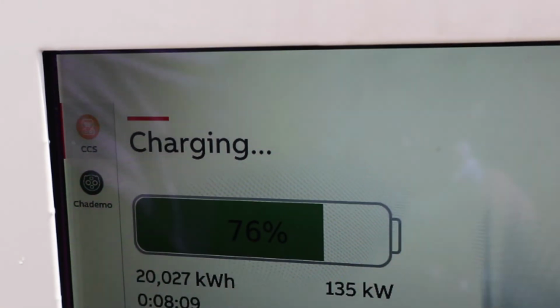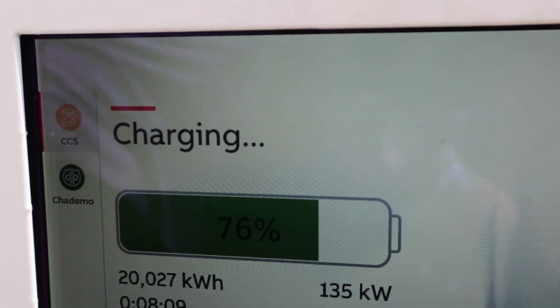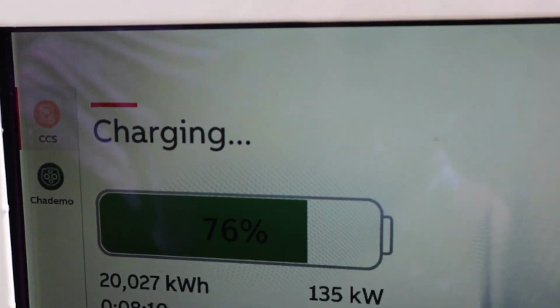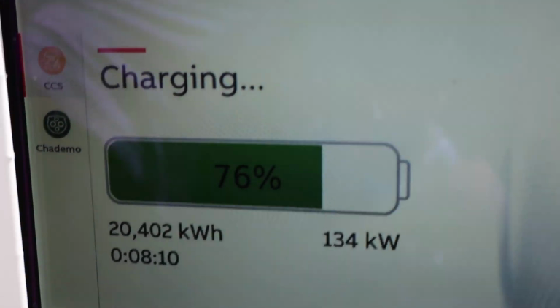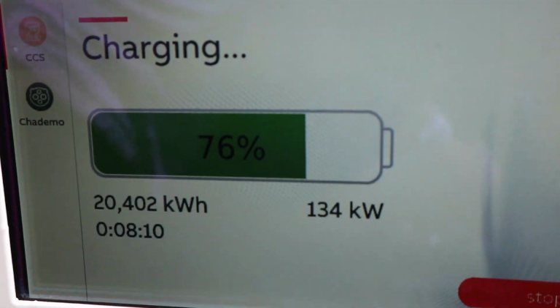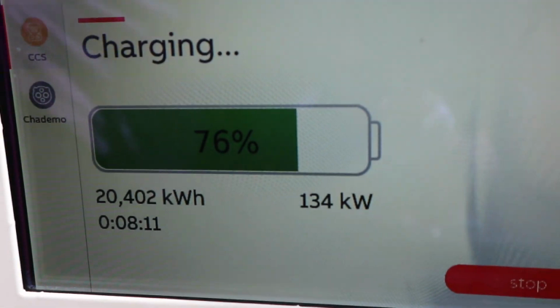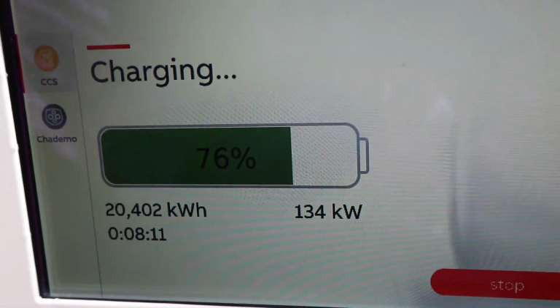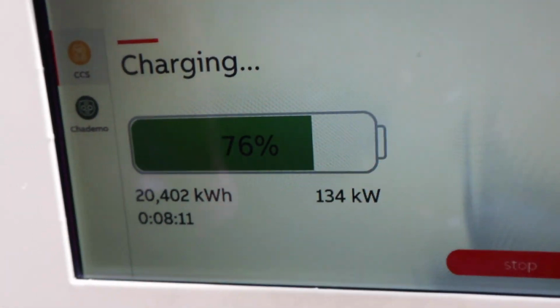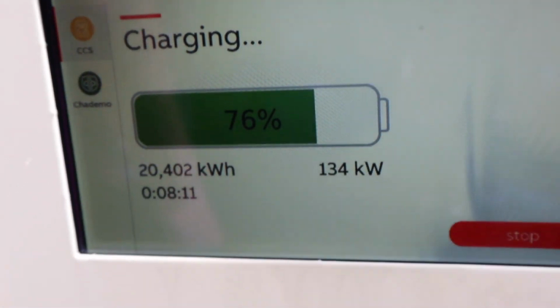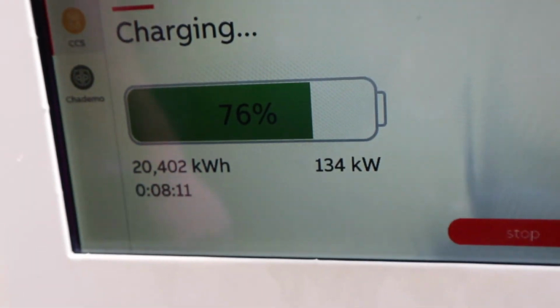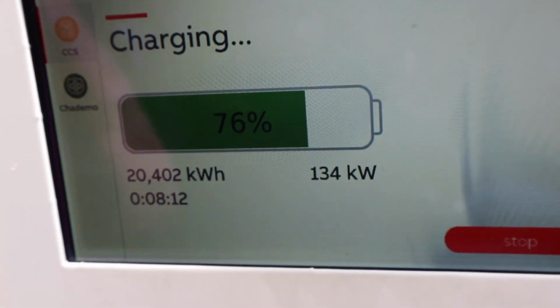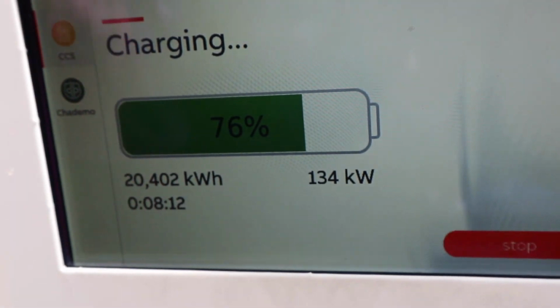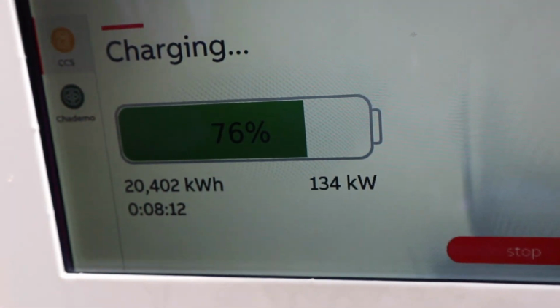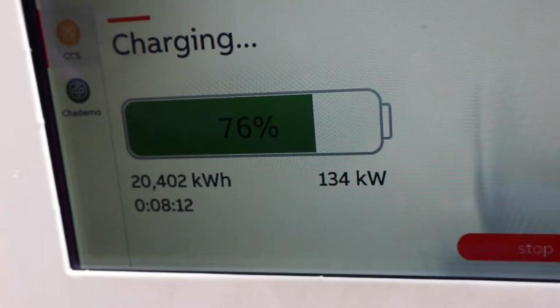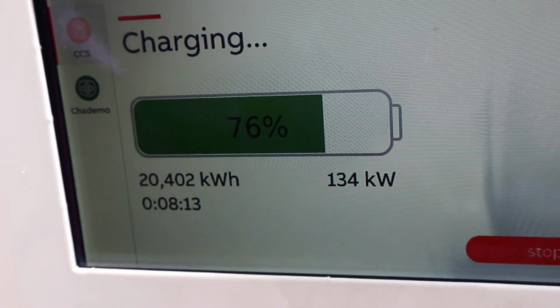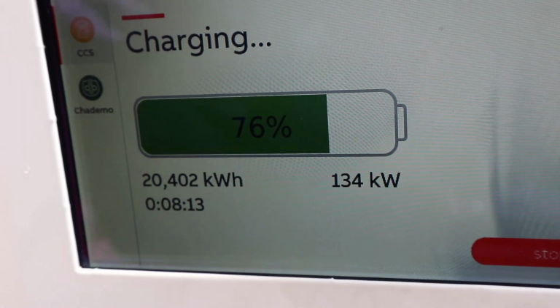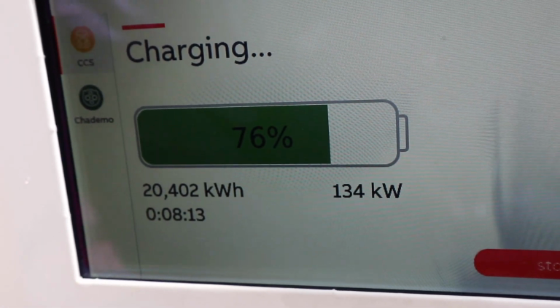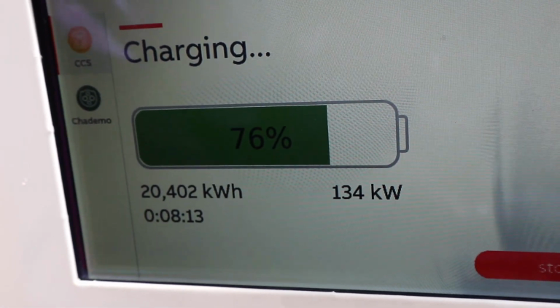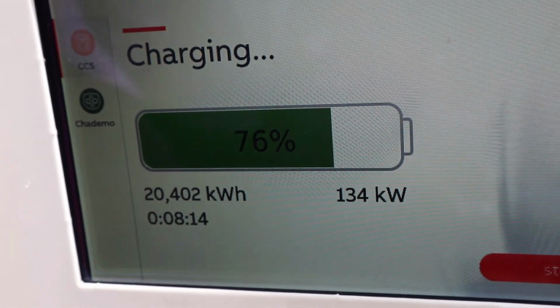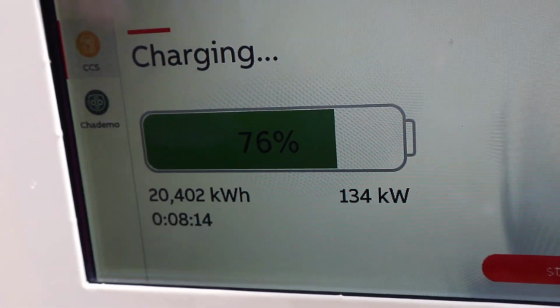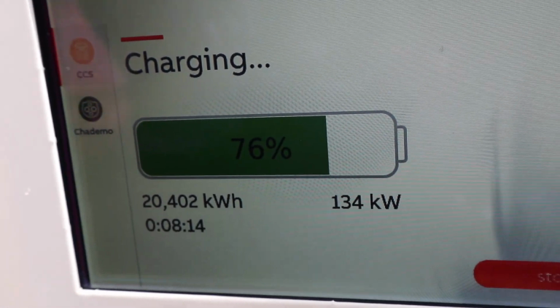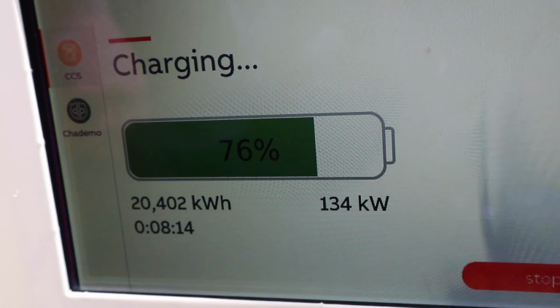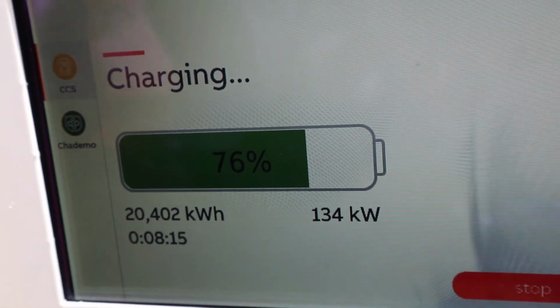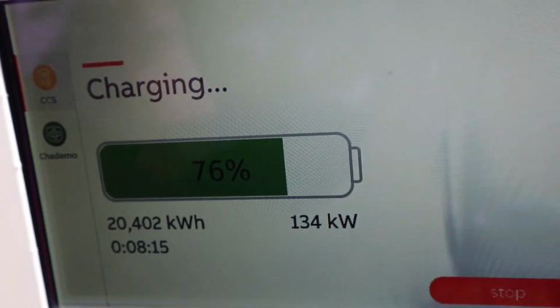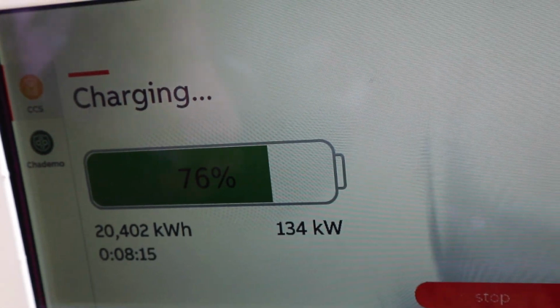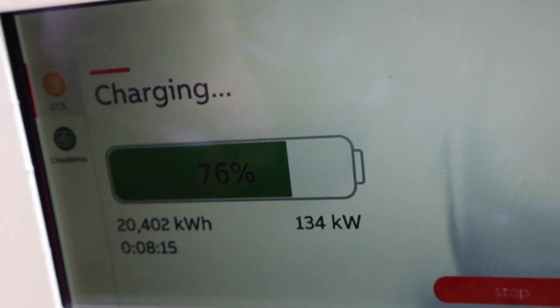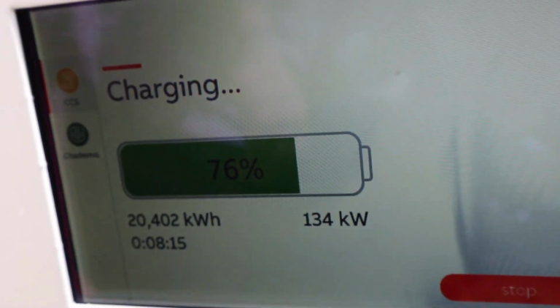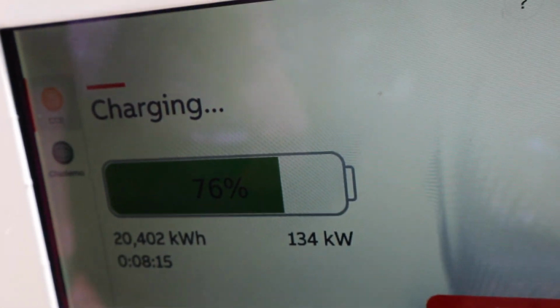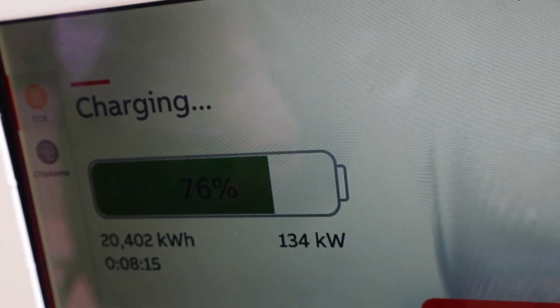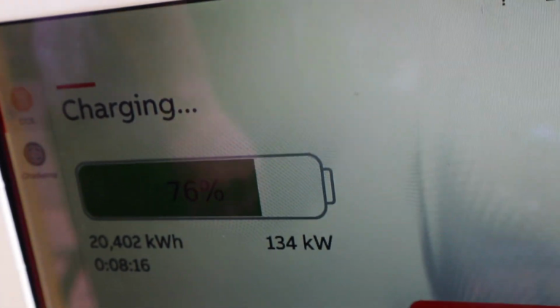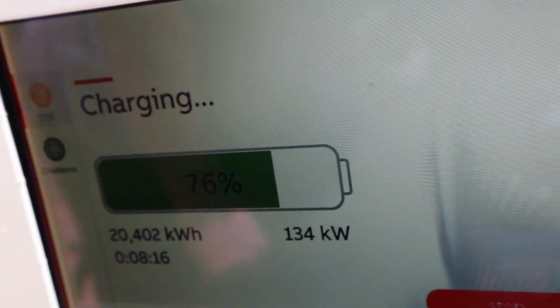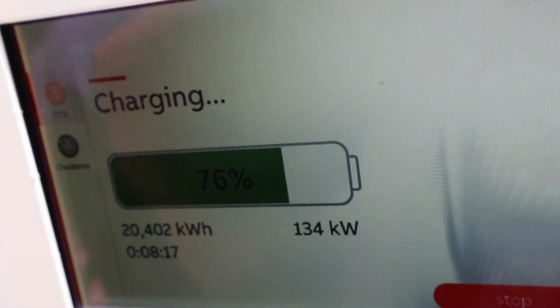The interesting thing was we plugged it in and it just started charging, so it didn't charge us money, which is a good thing. Free — yay.